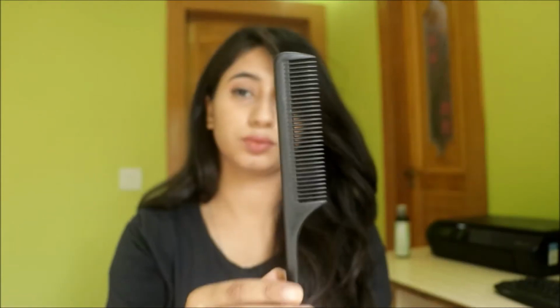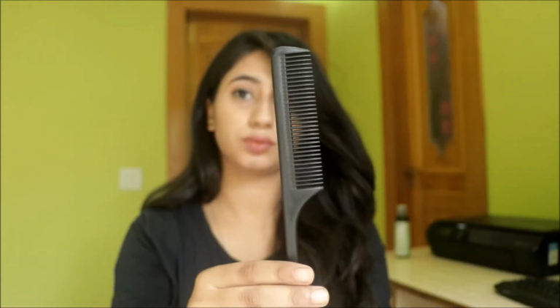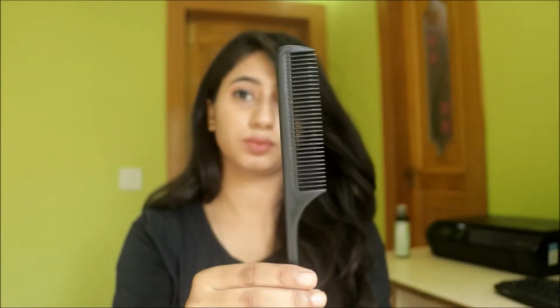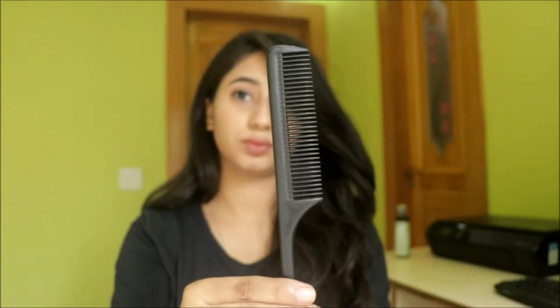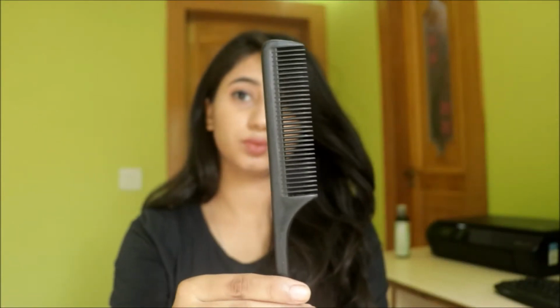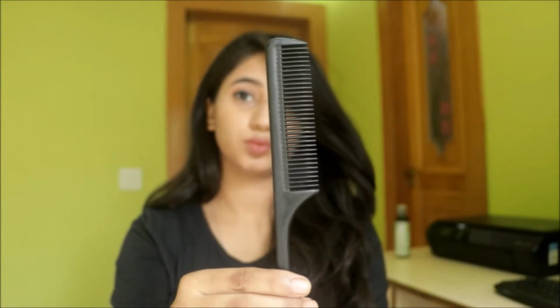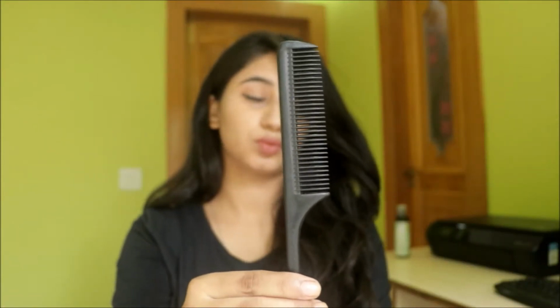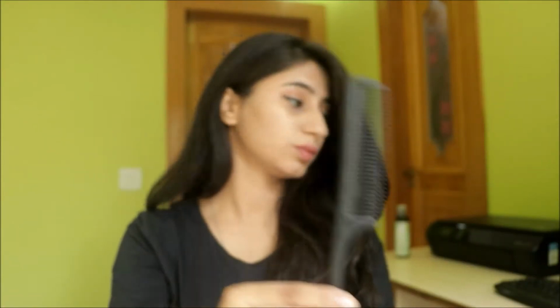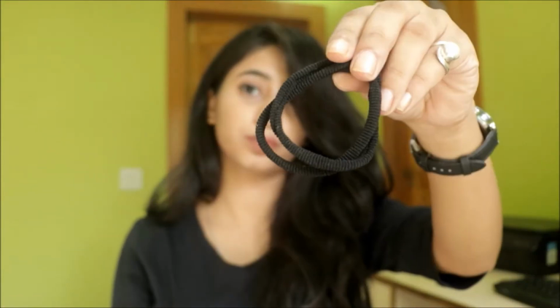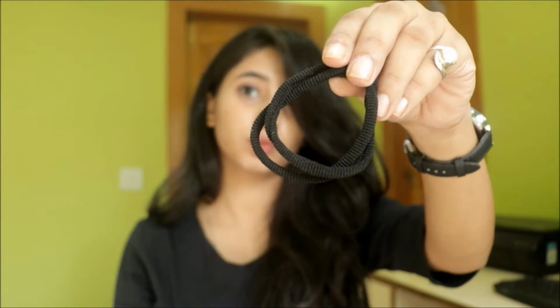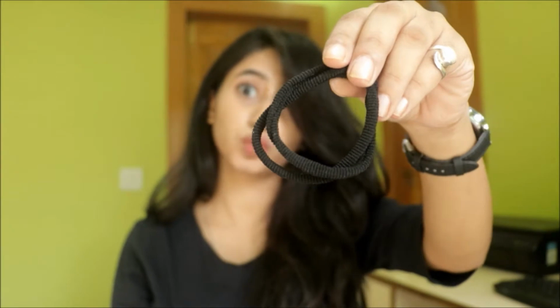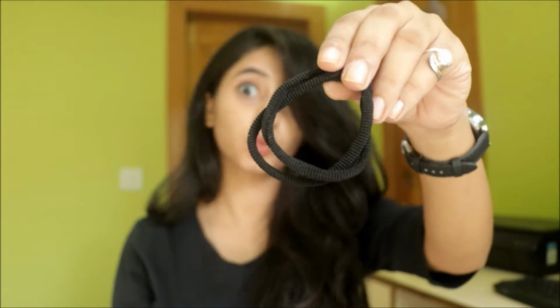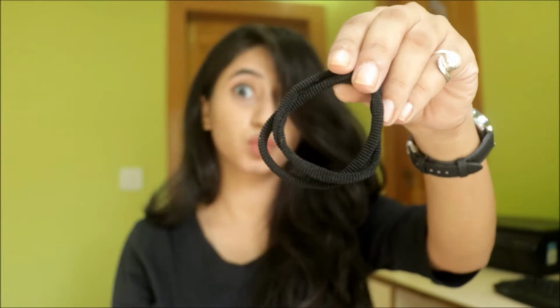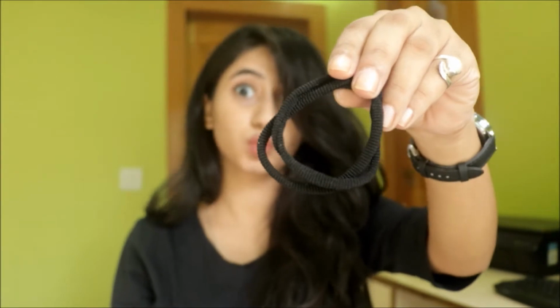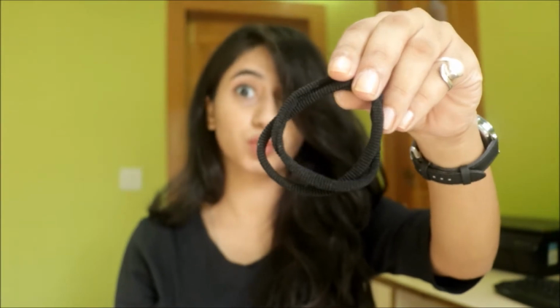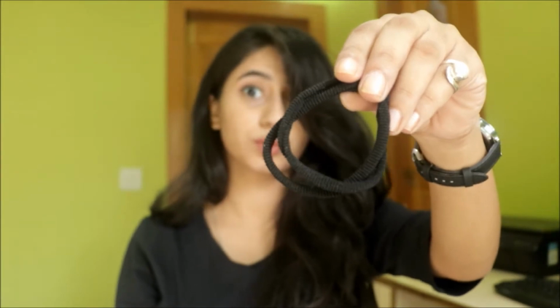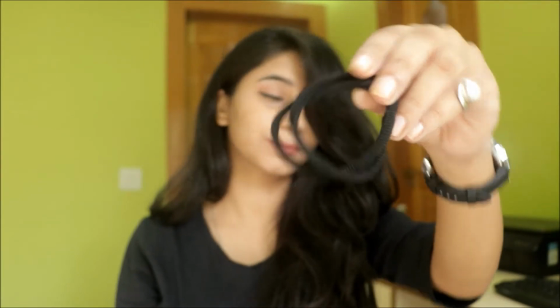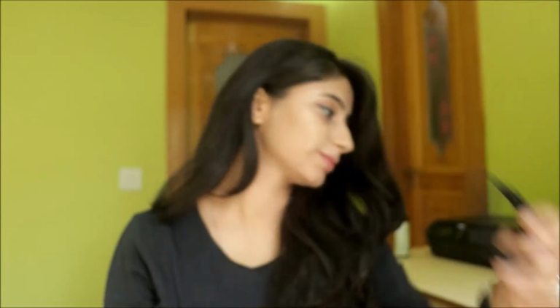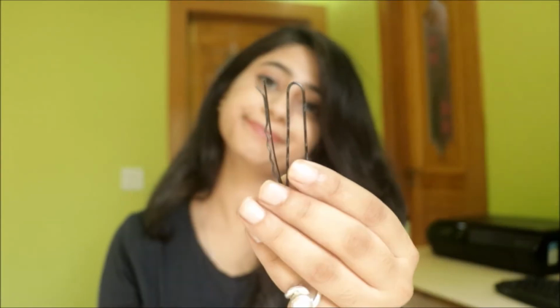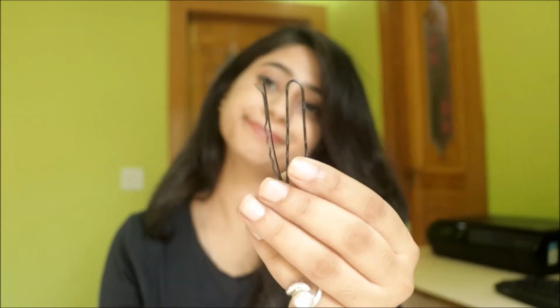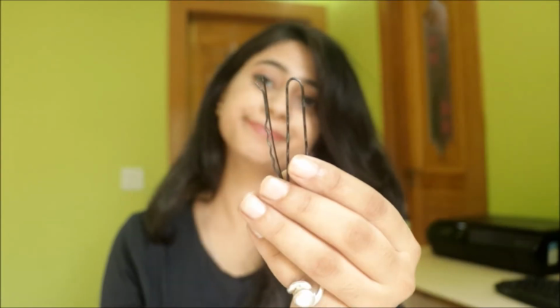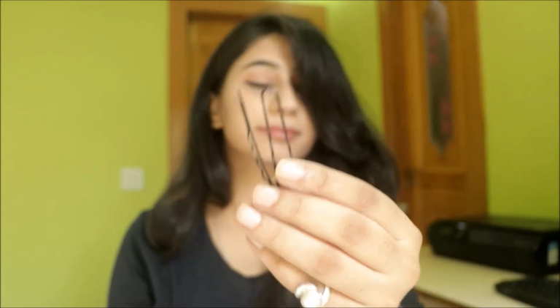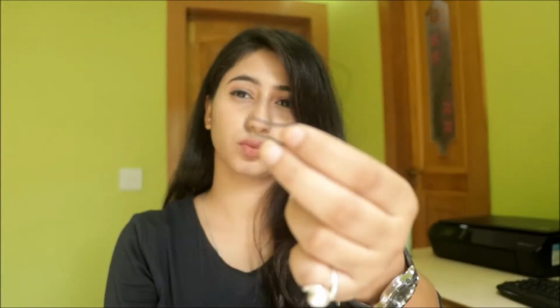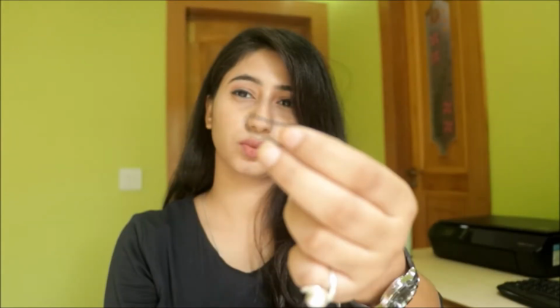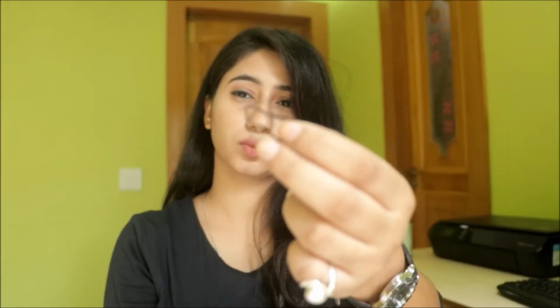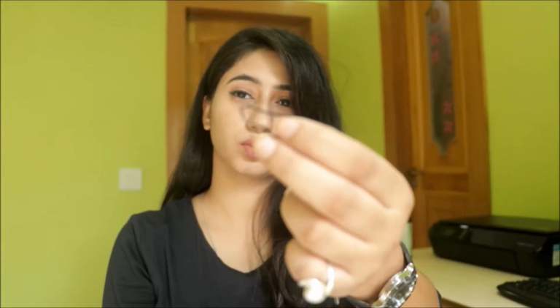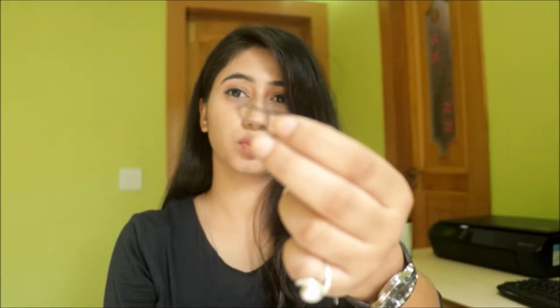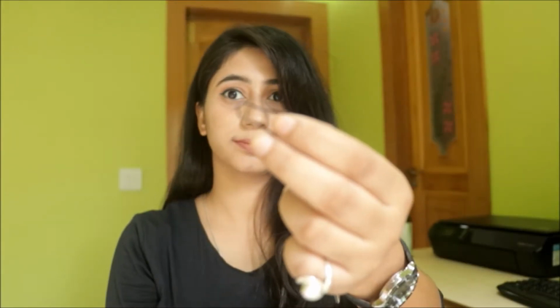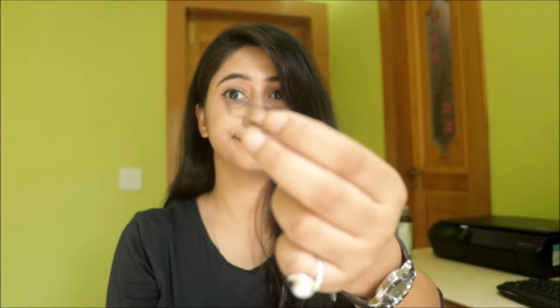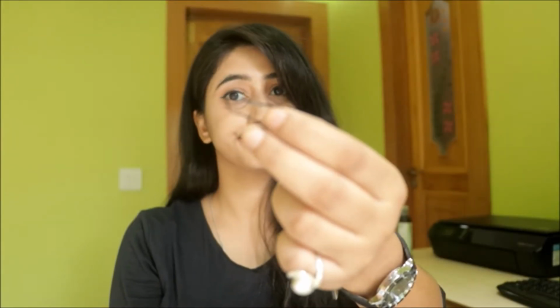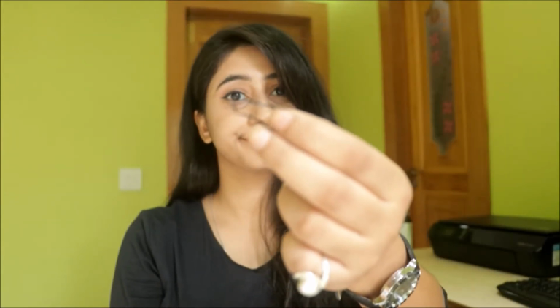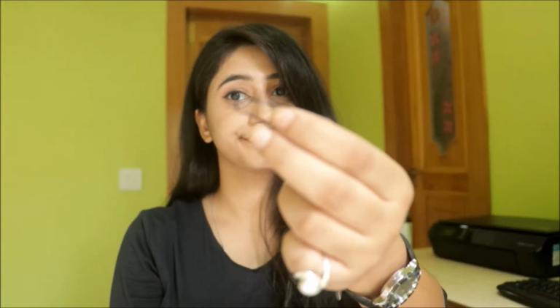All we're going to need is a comb, some hair bubbles, bobby pins, and an elastic band.